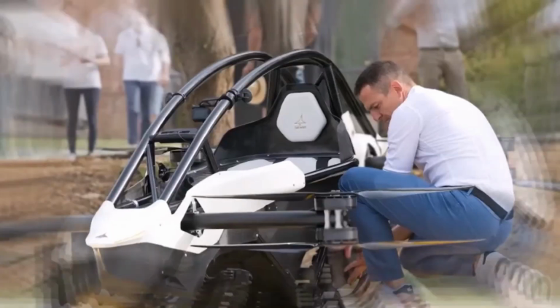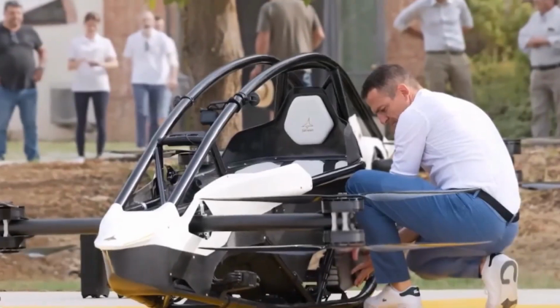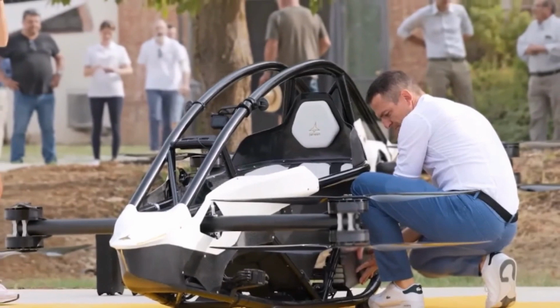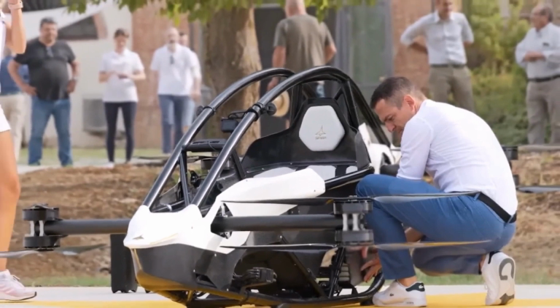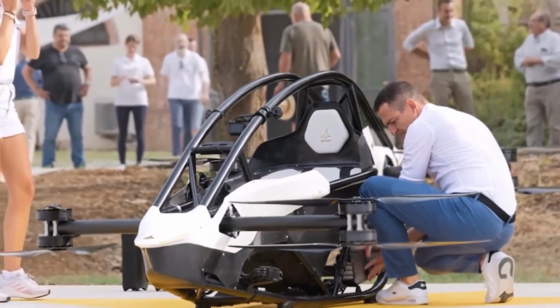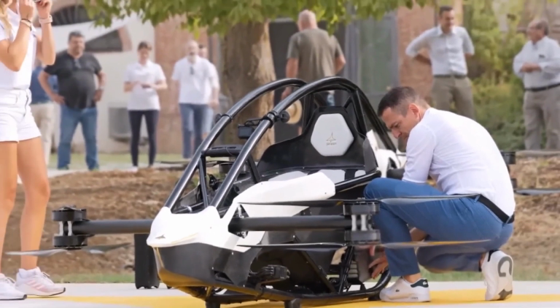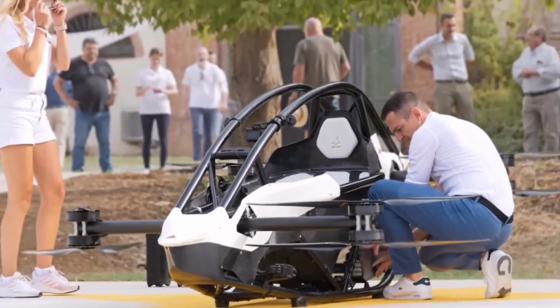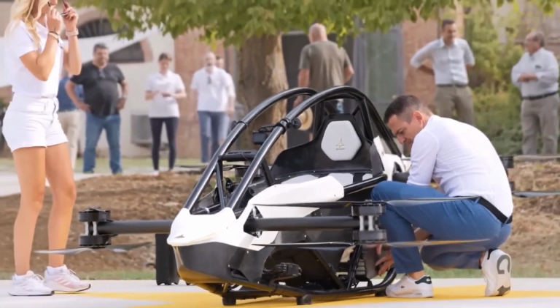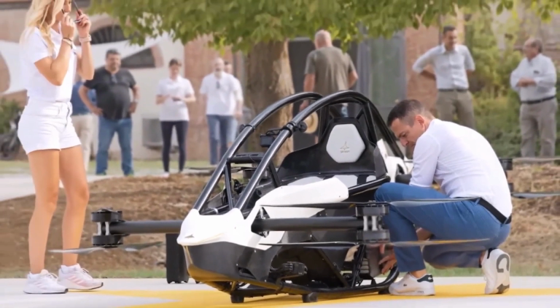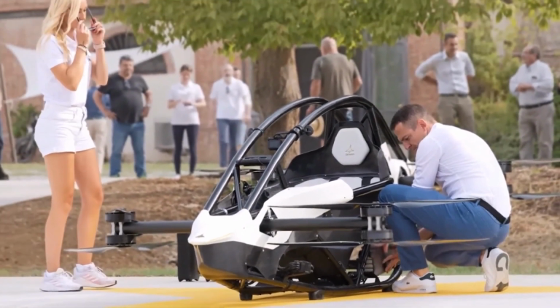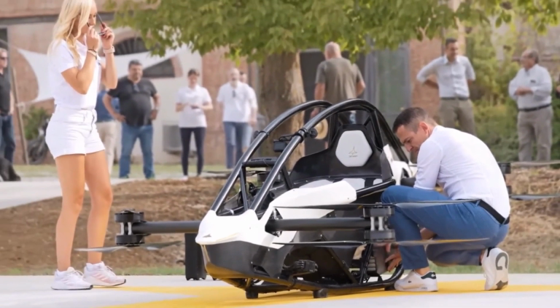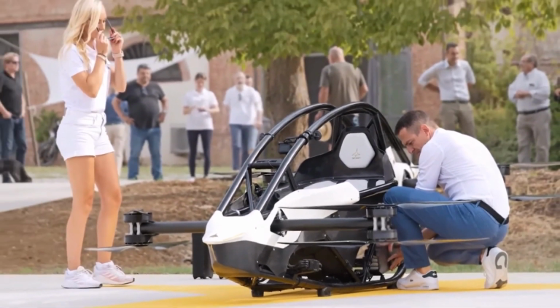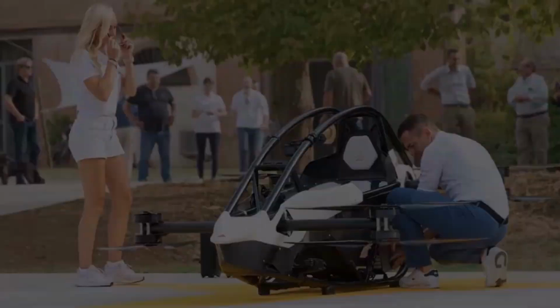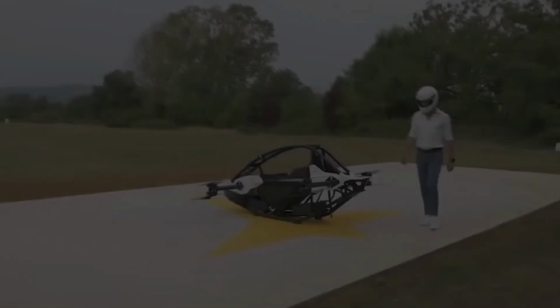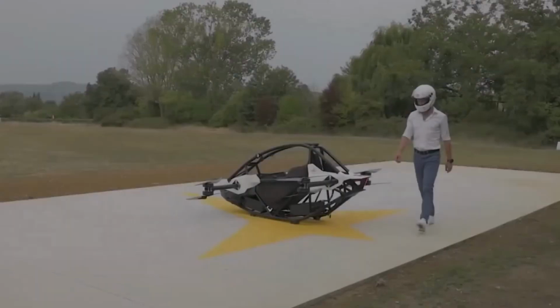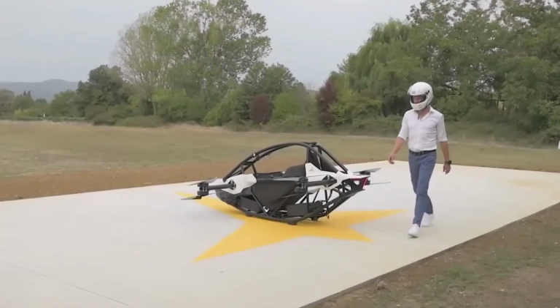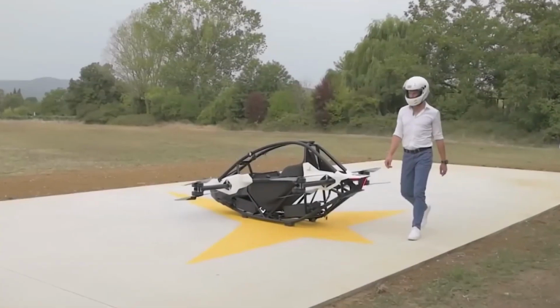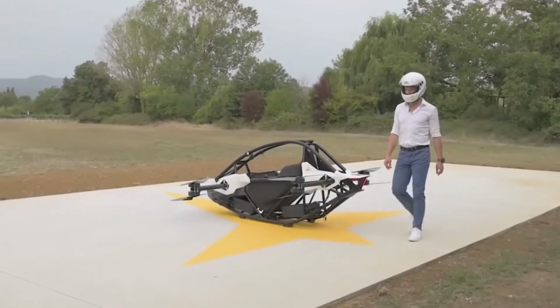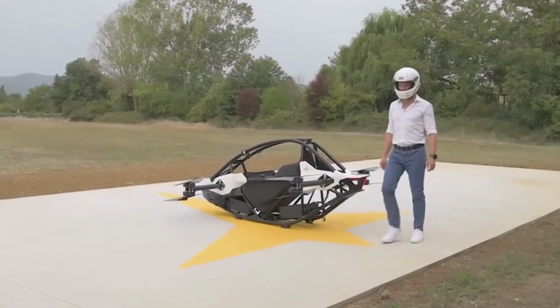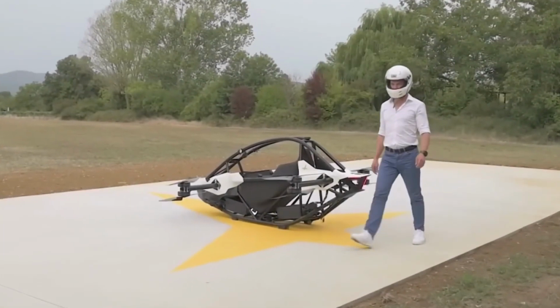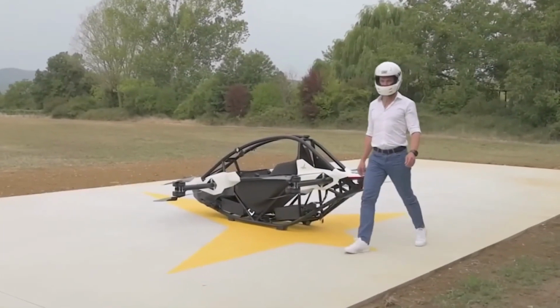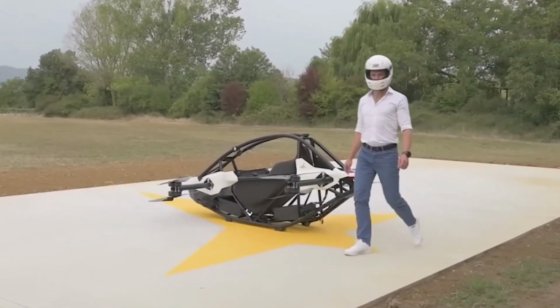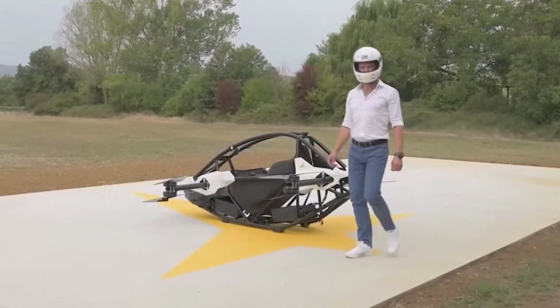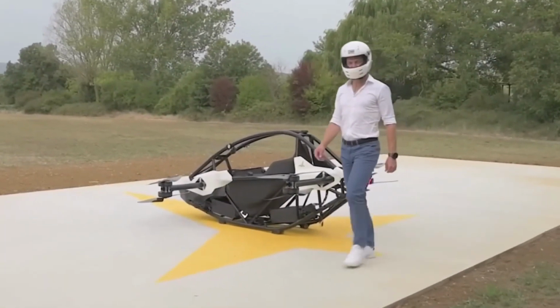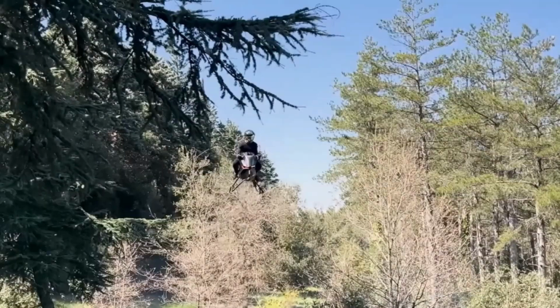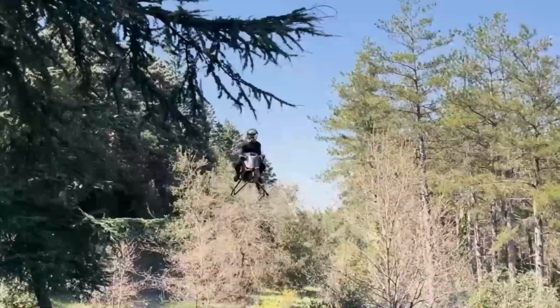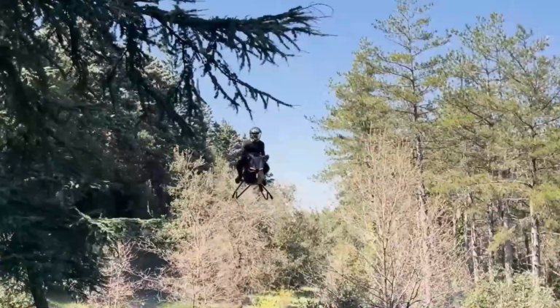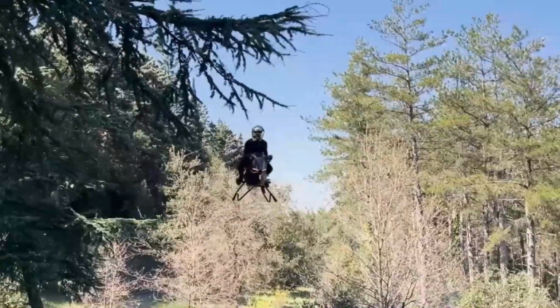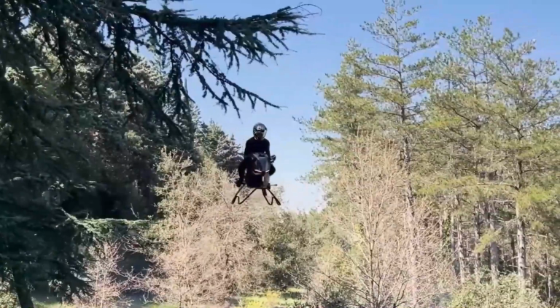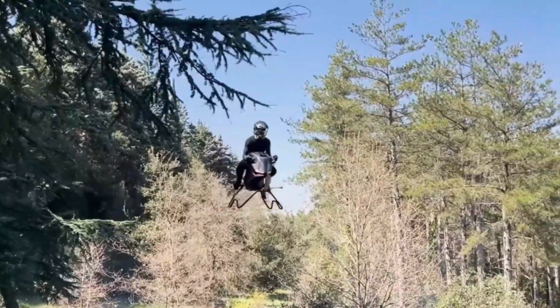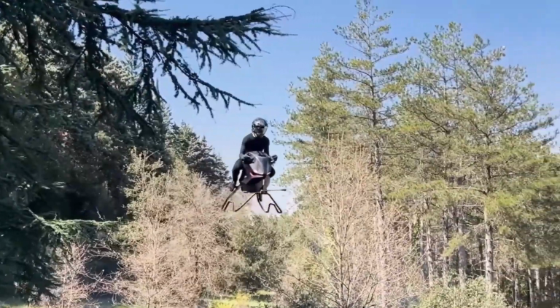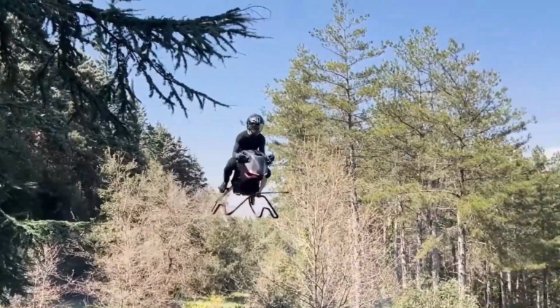And yes, it flies. Test footage shows it gliding smoothly over forests, deserts, and wide-open plains.